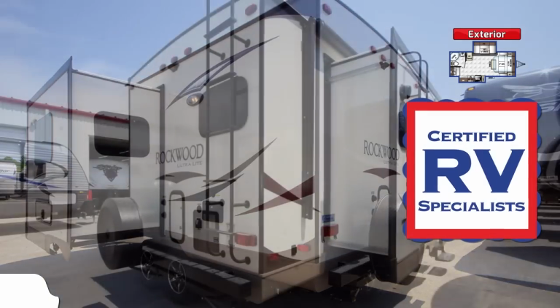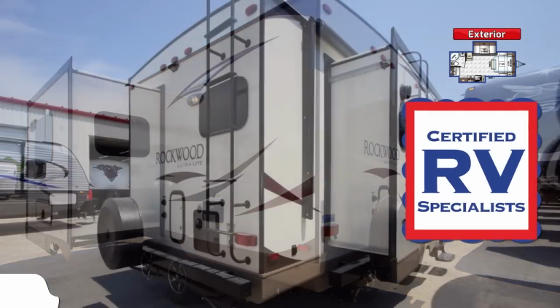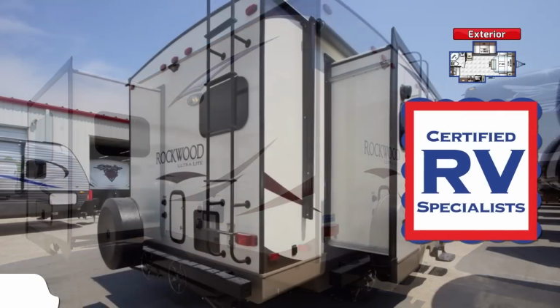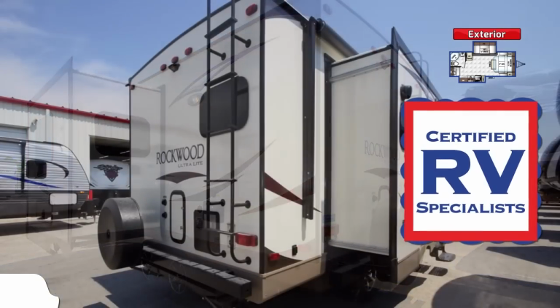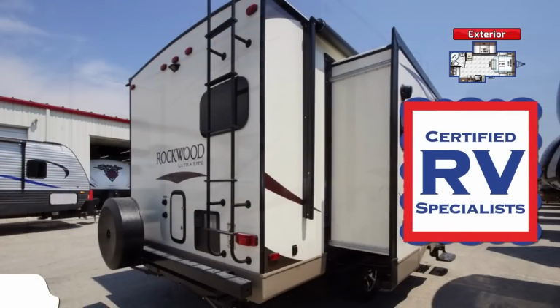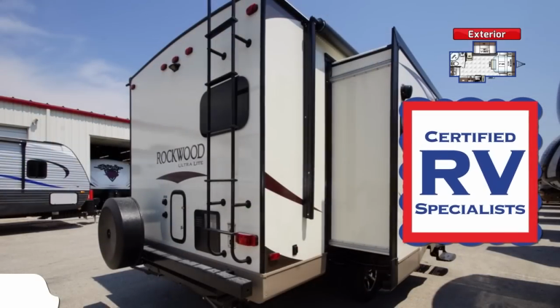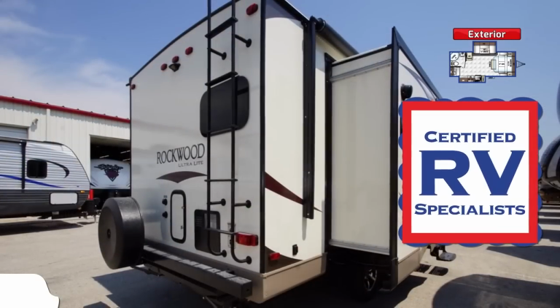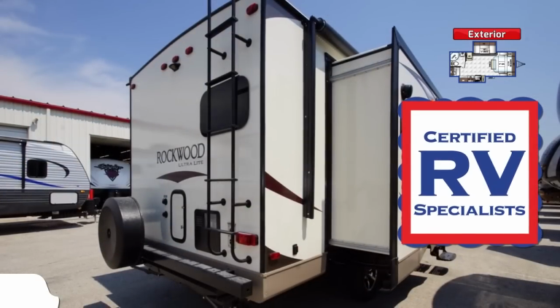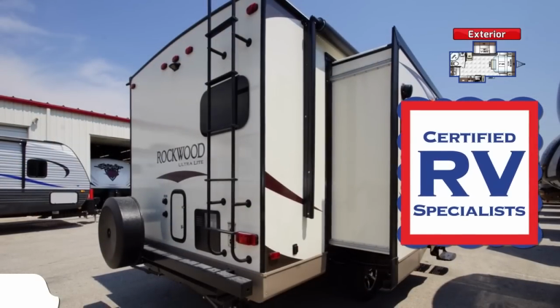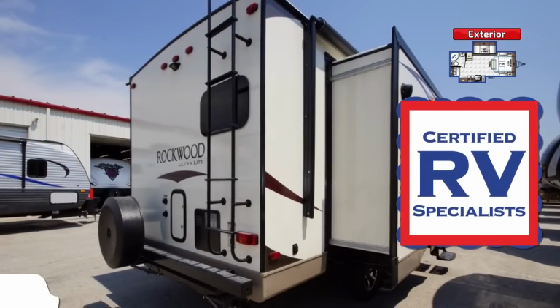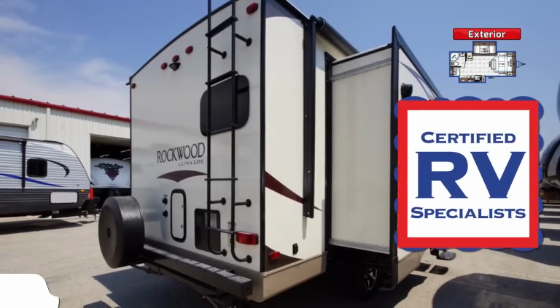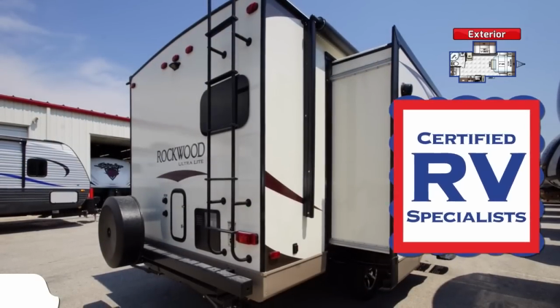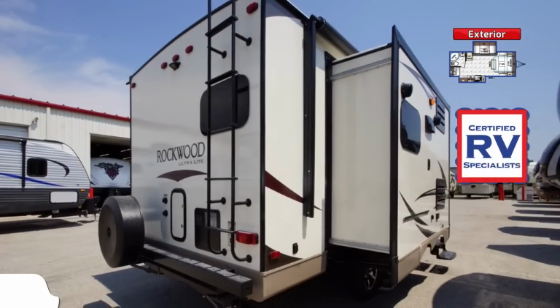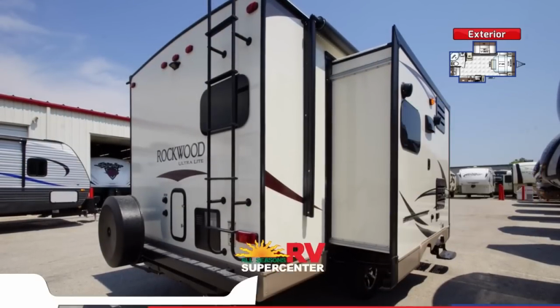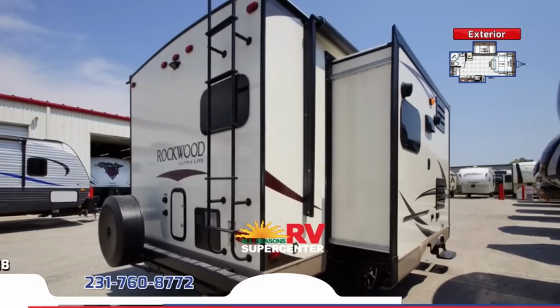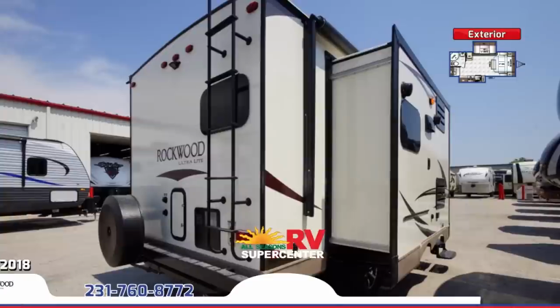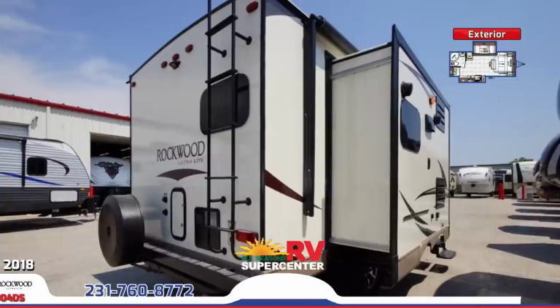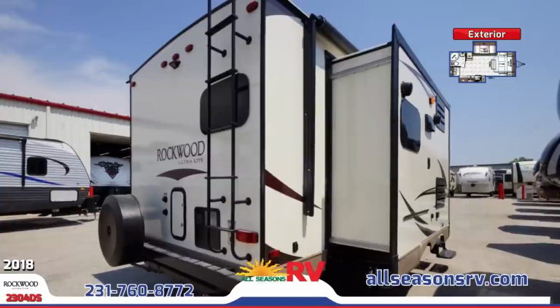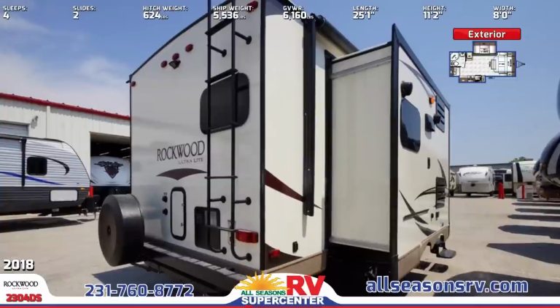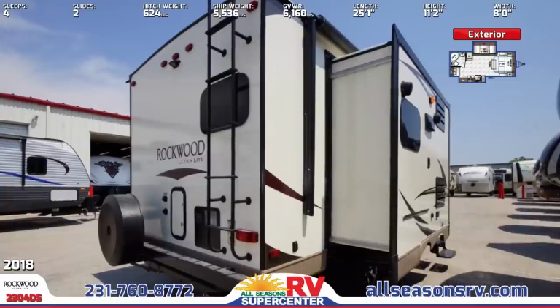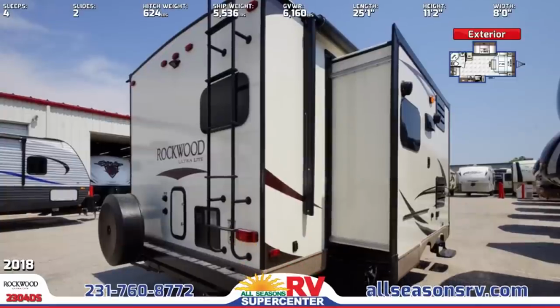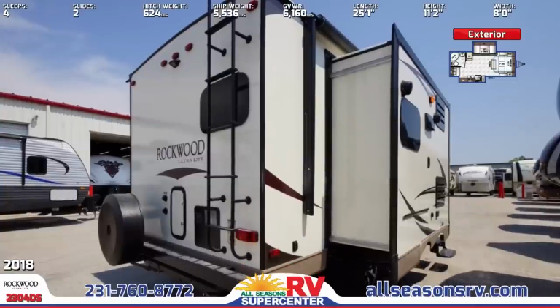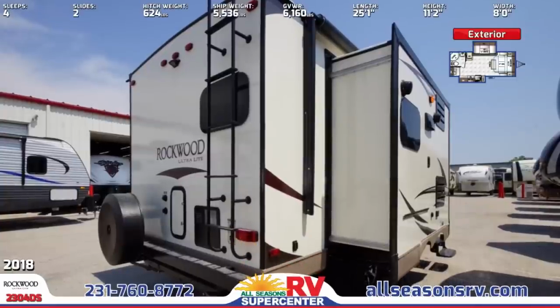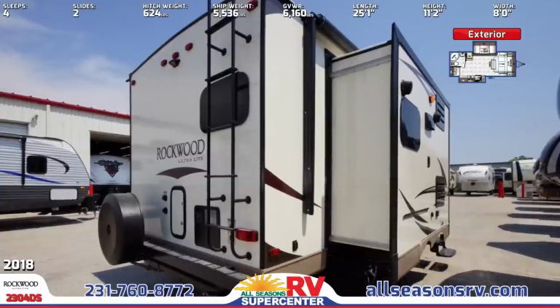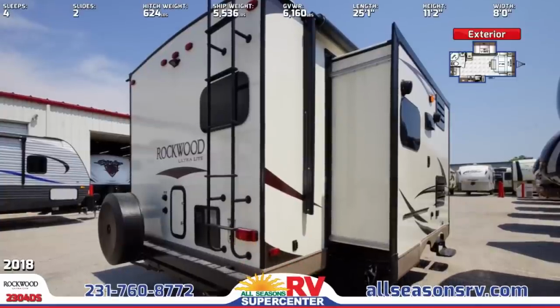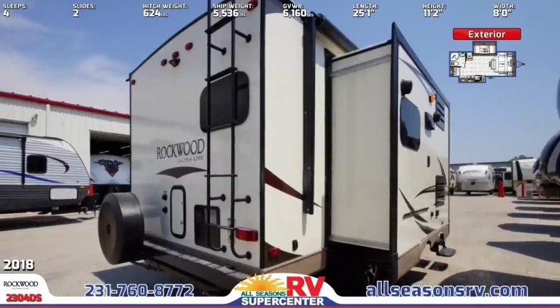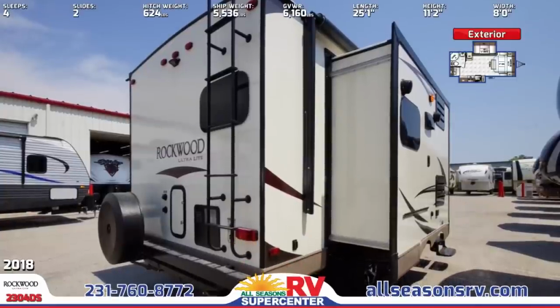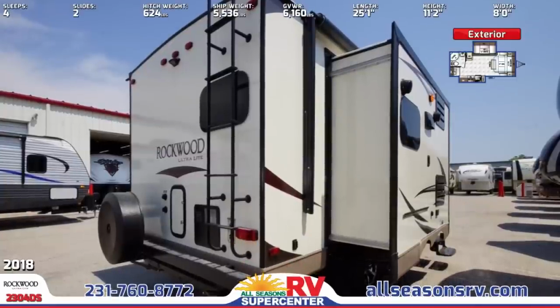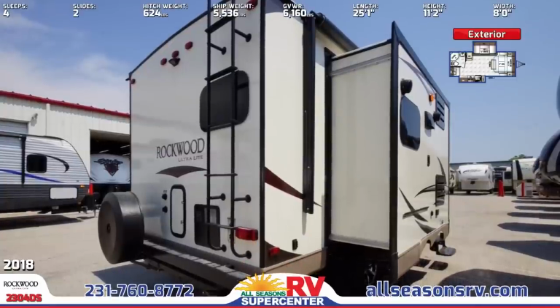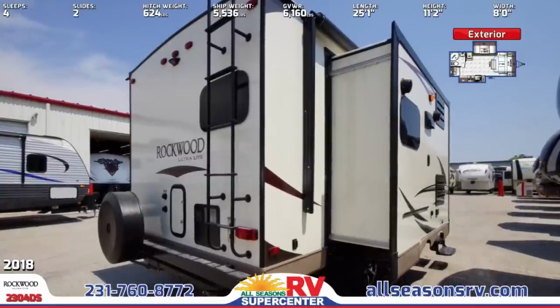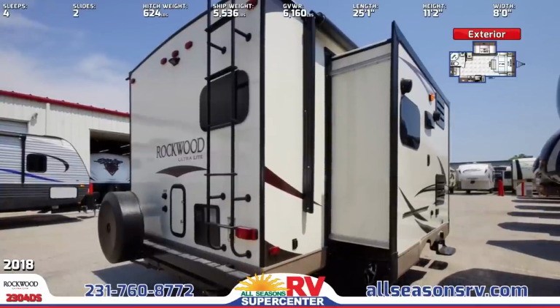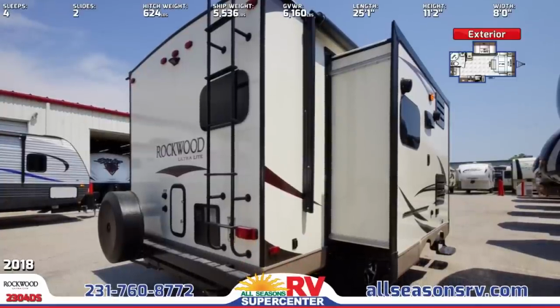On the outside is a power awning with LED light strip, roof ladder, spare tire with cover, and external speakers.